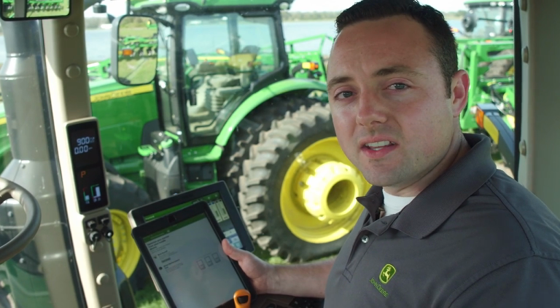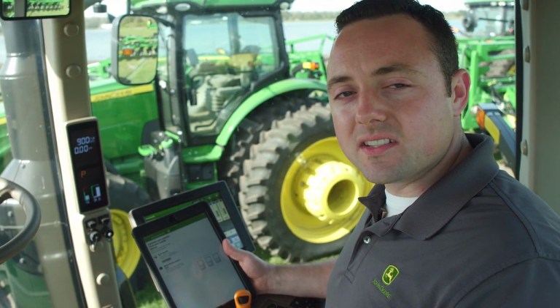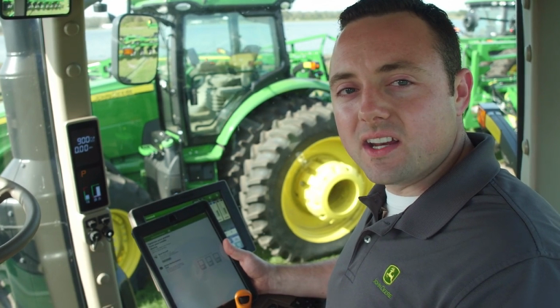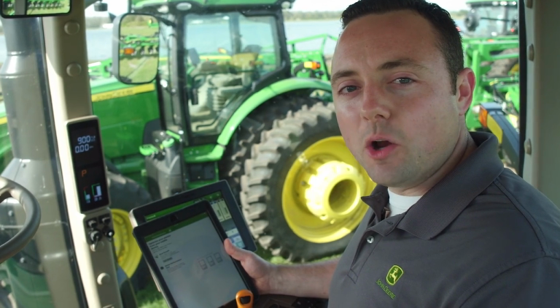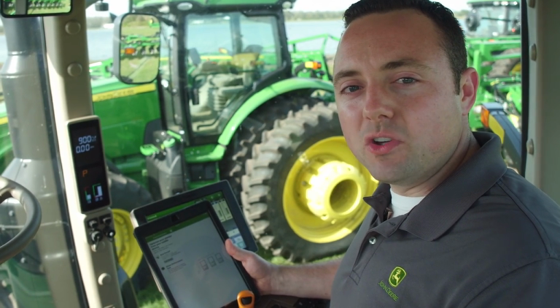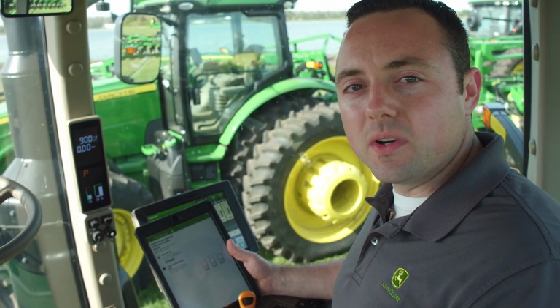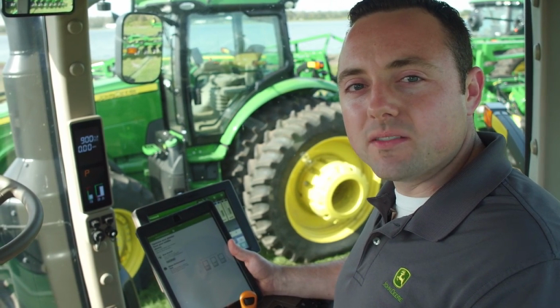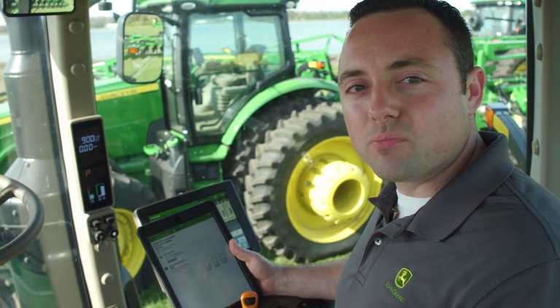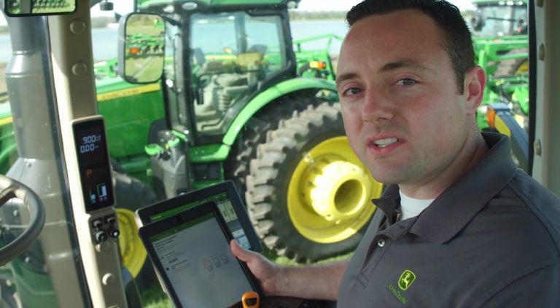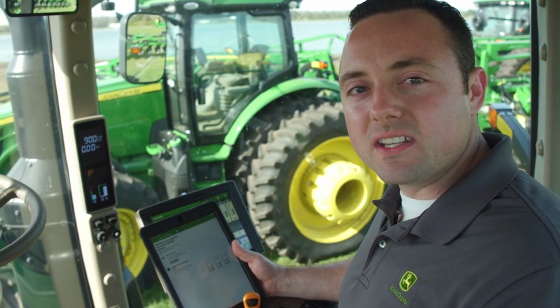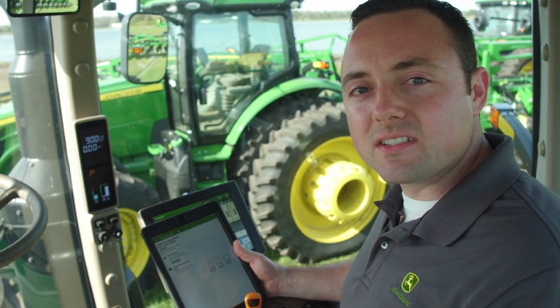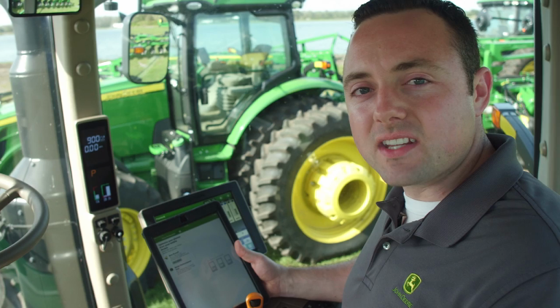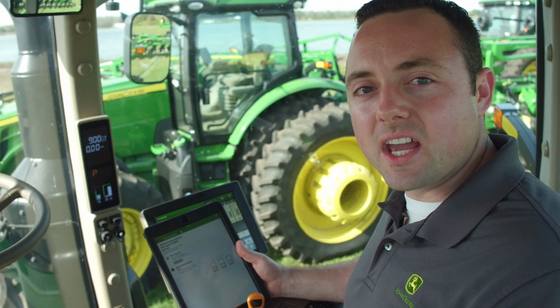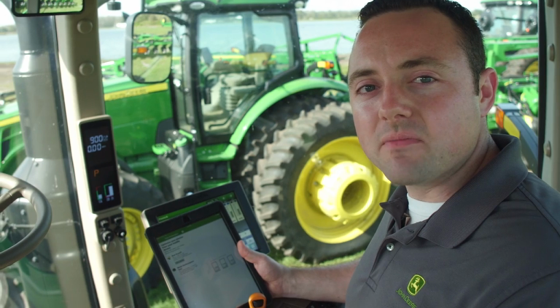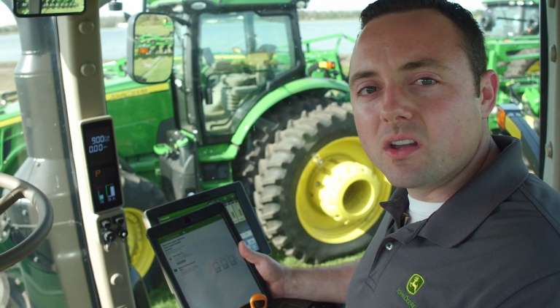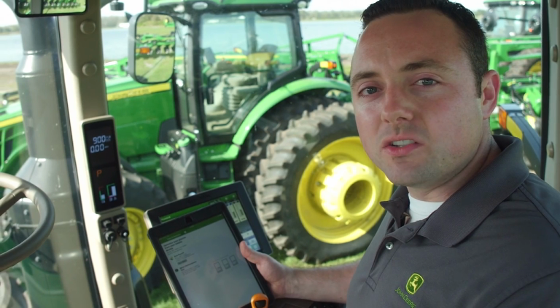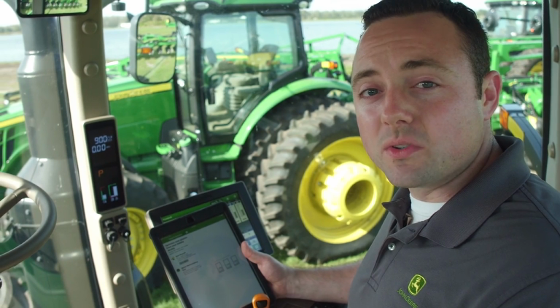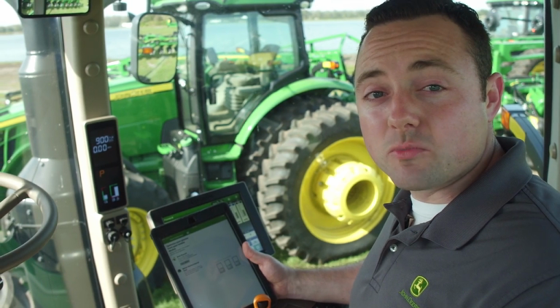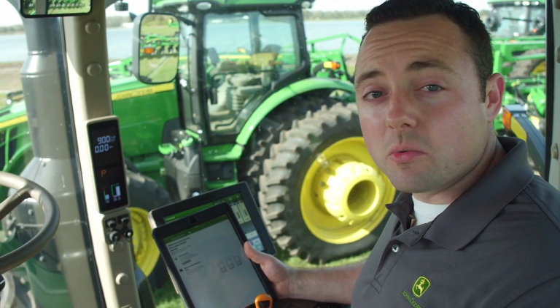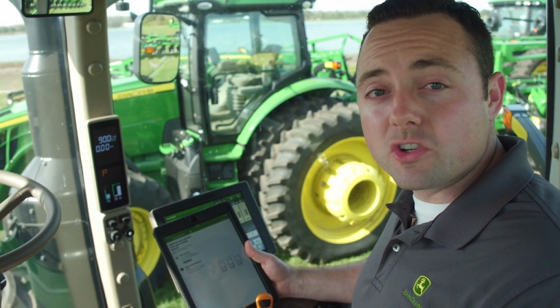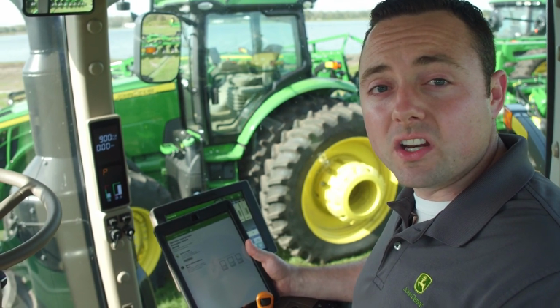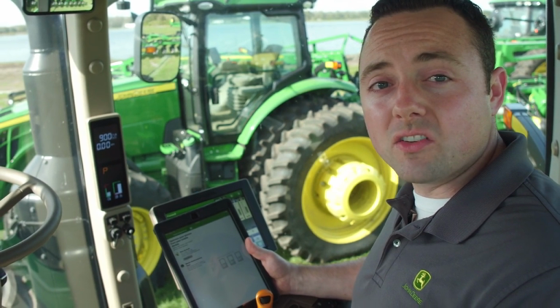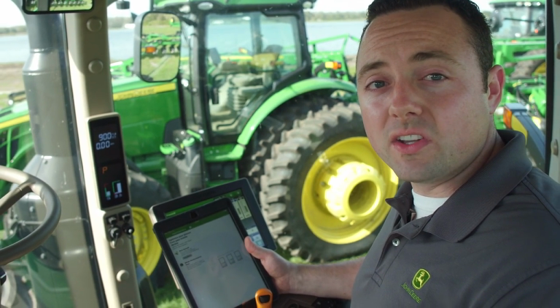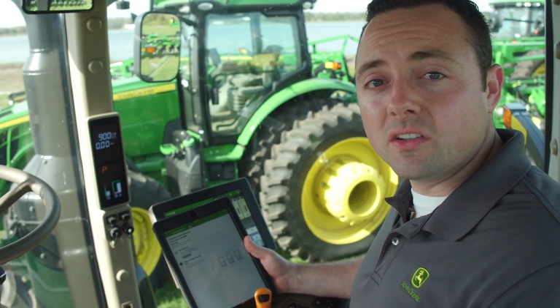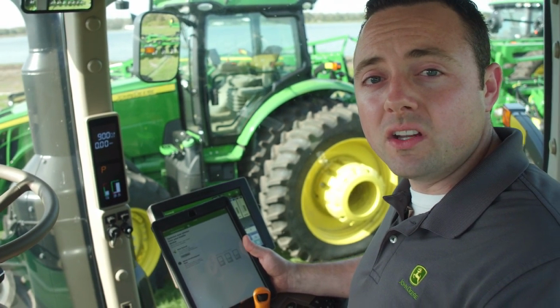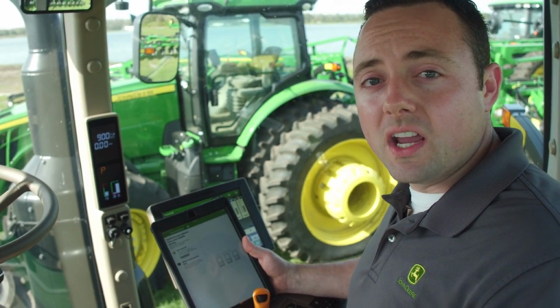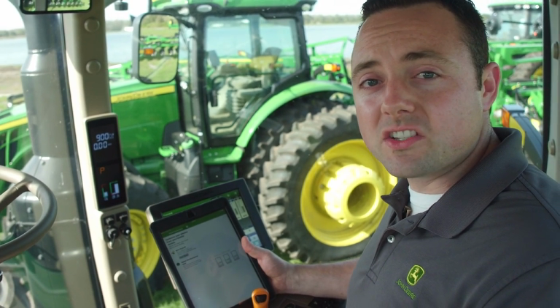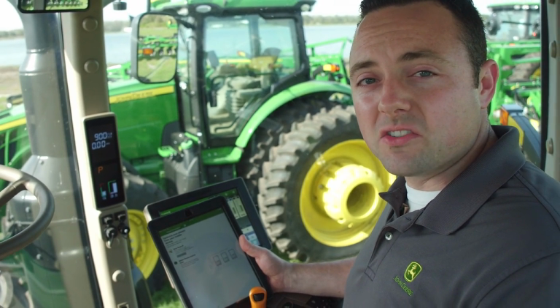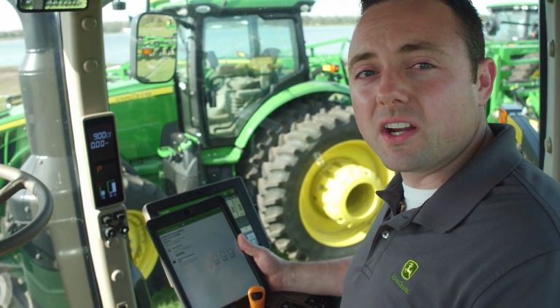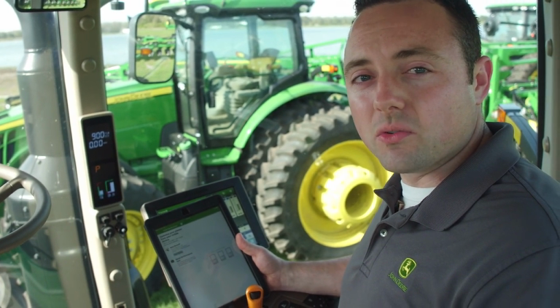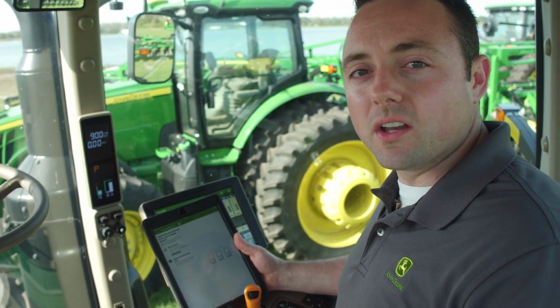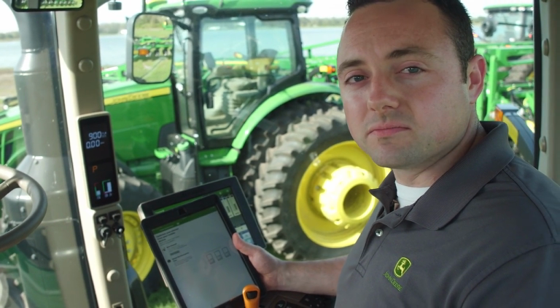This is going to help you with pre-season setup, doing some troubleshooting in the field, and just getting ready to run.